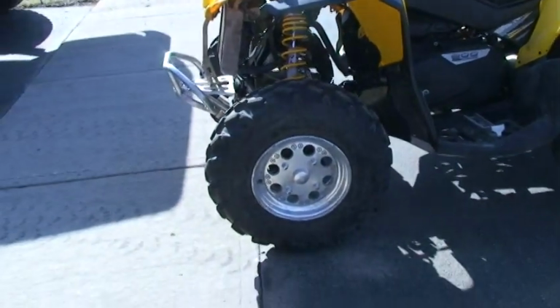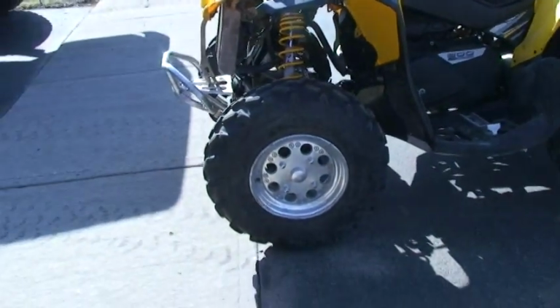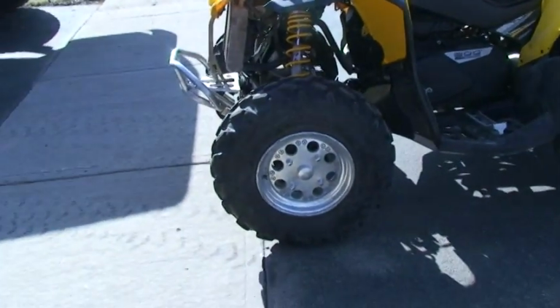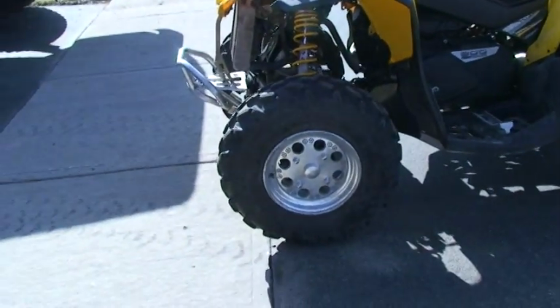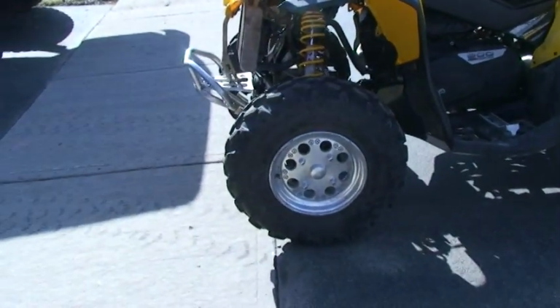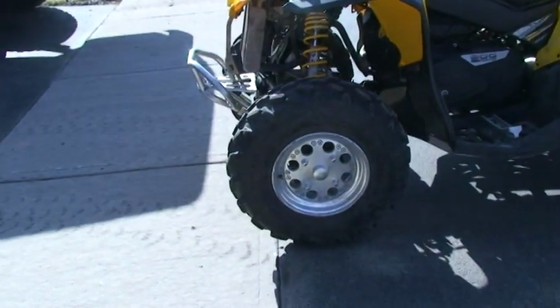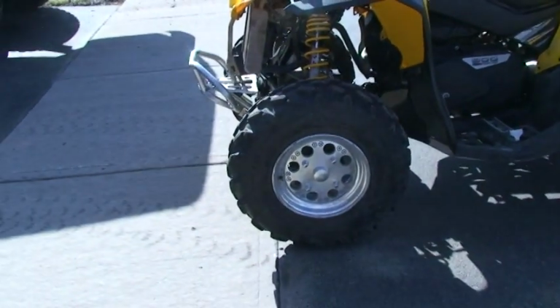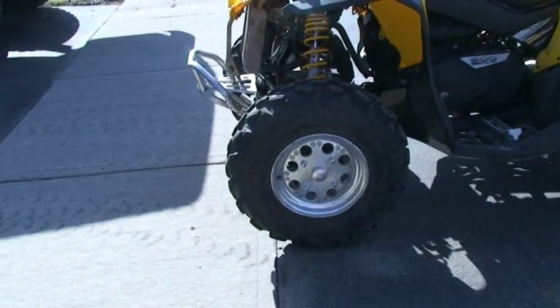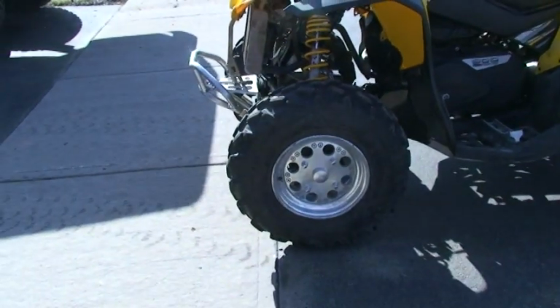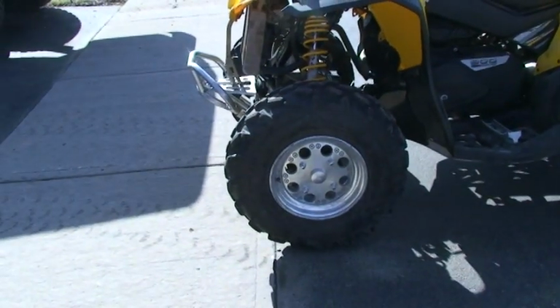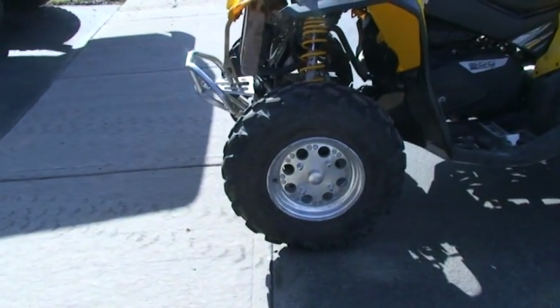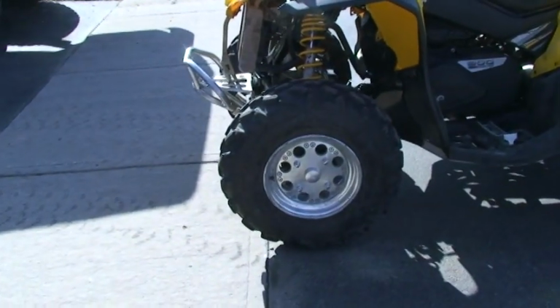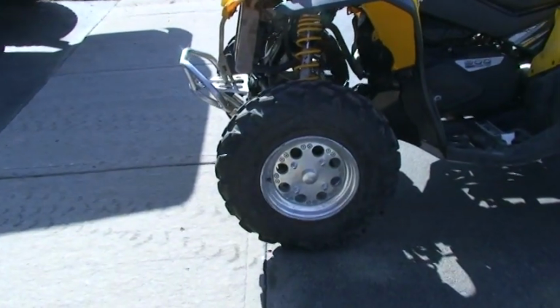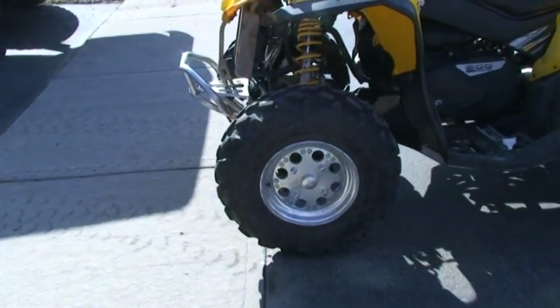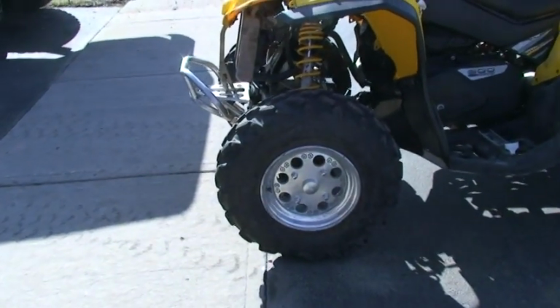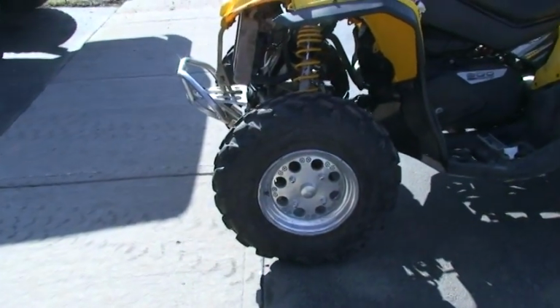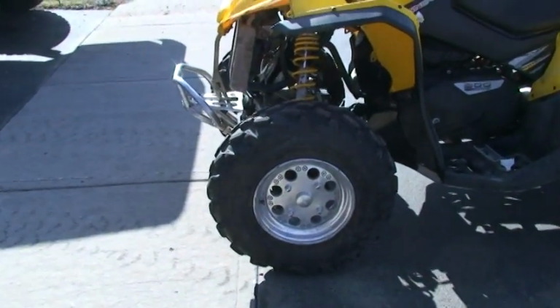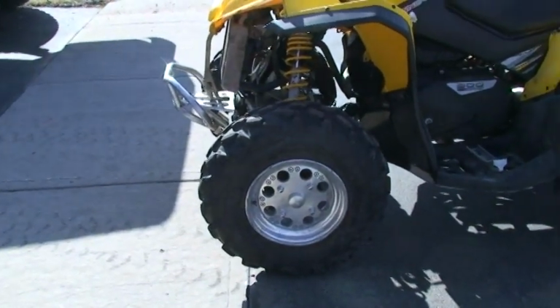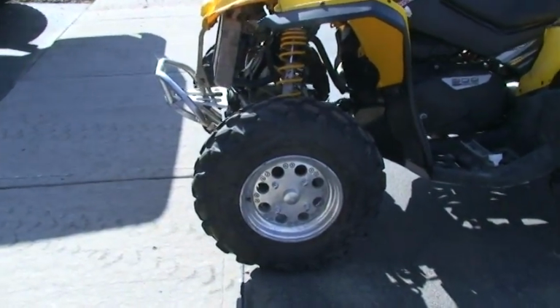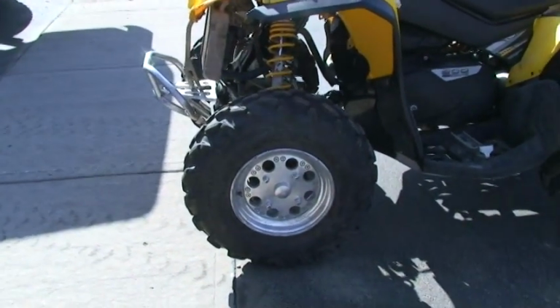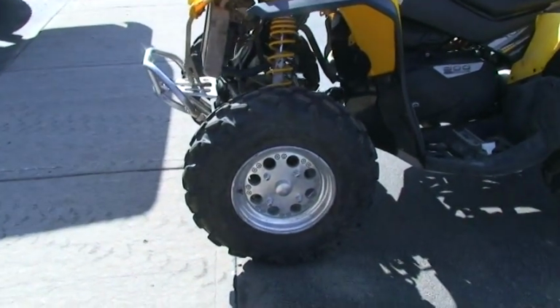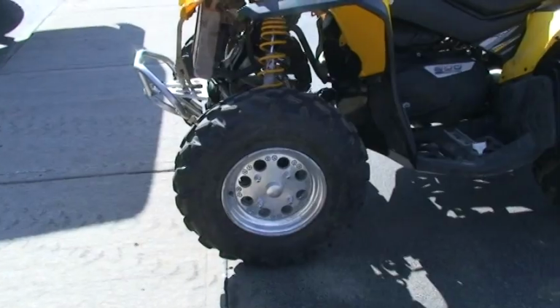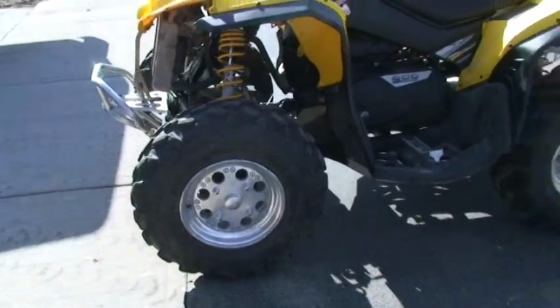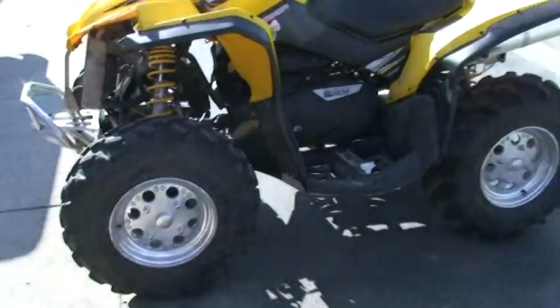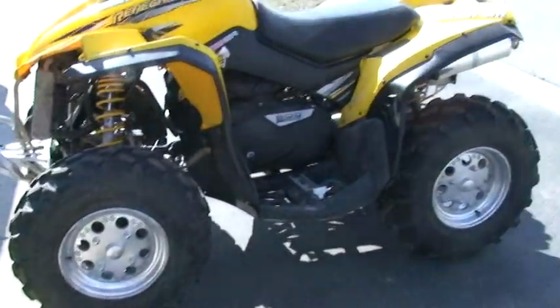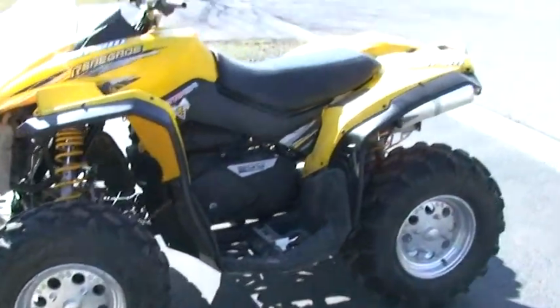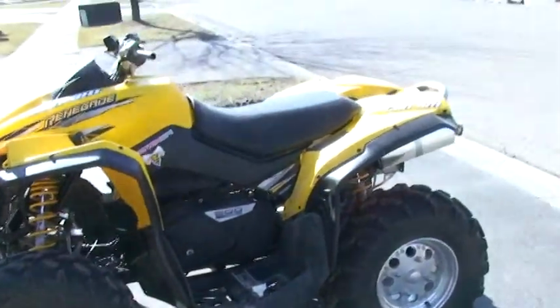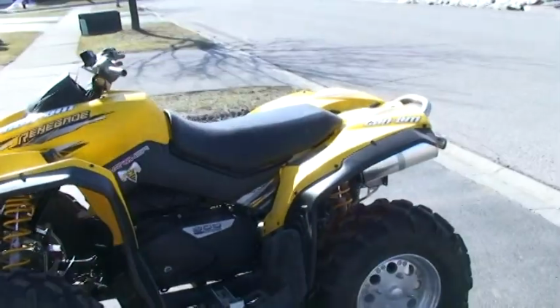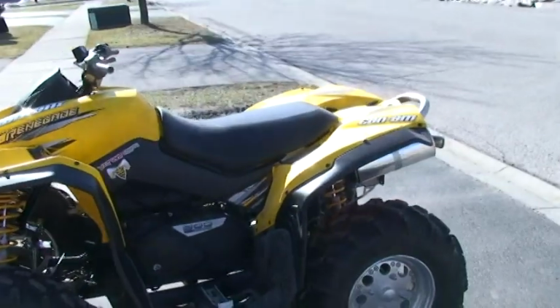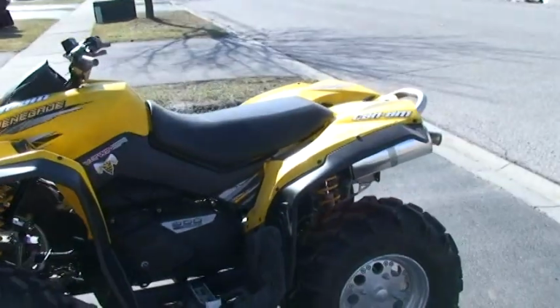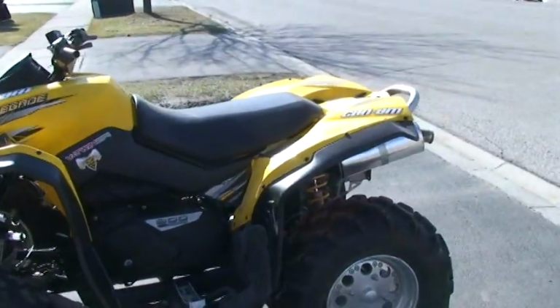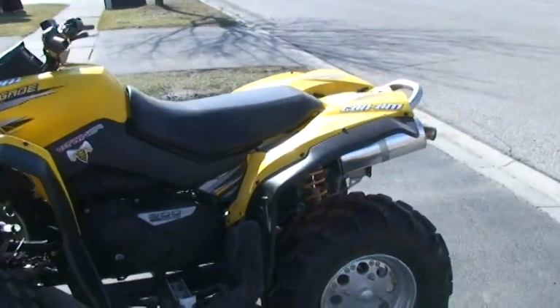That smashed them back into somewhat shape. Still runs, holds air.